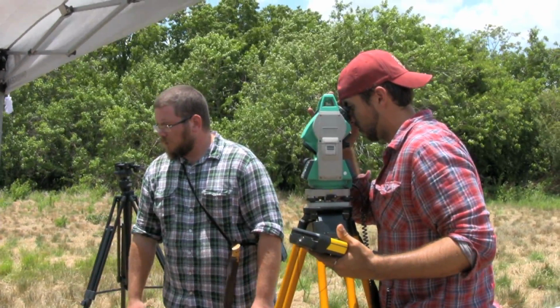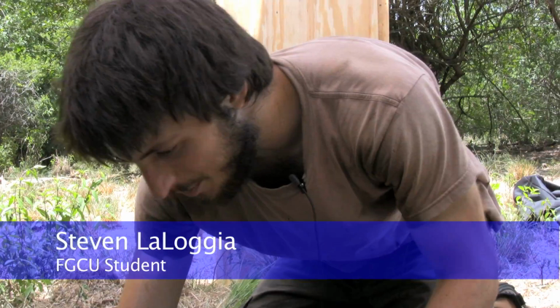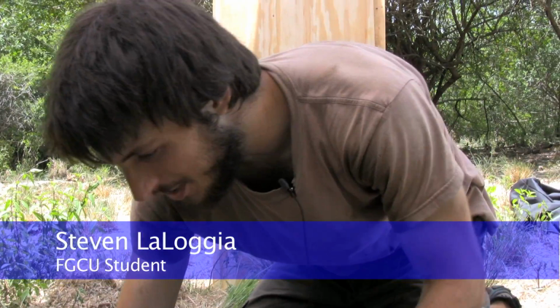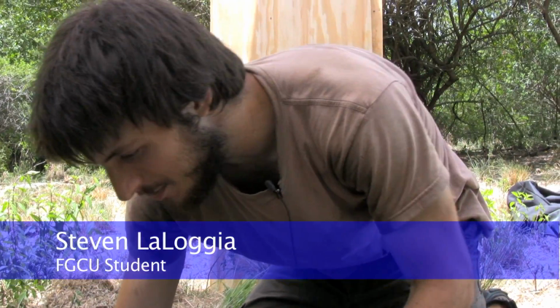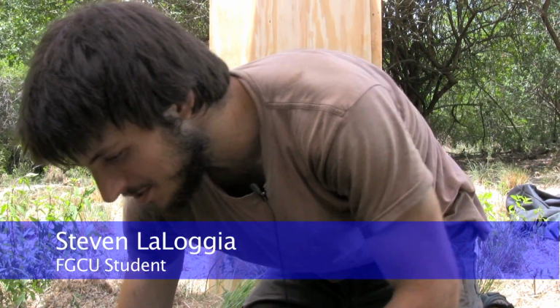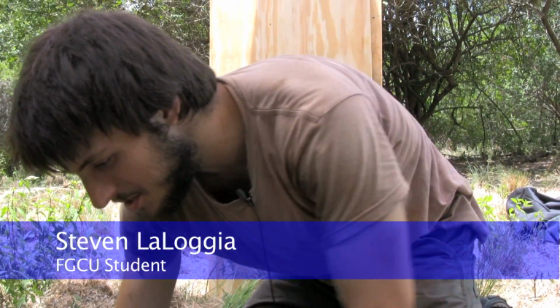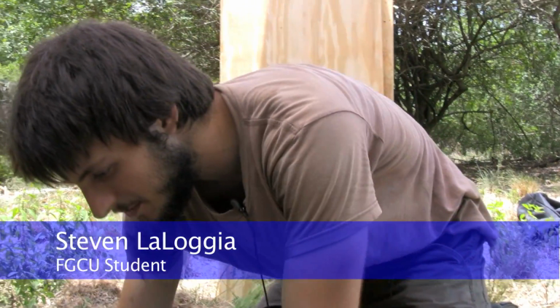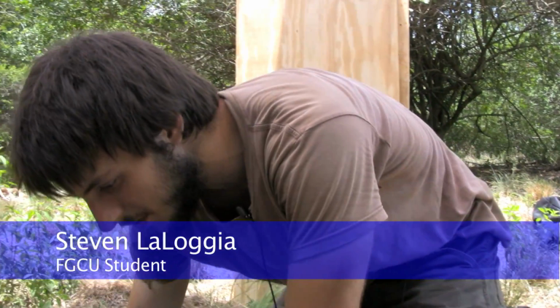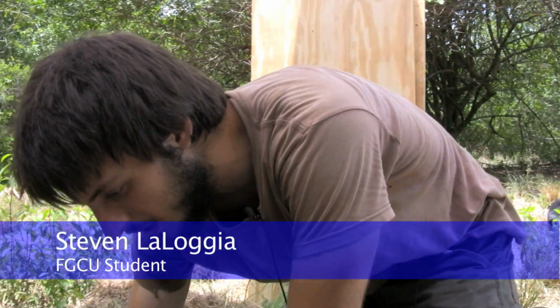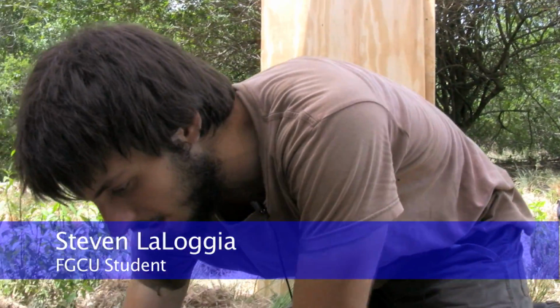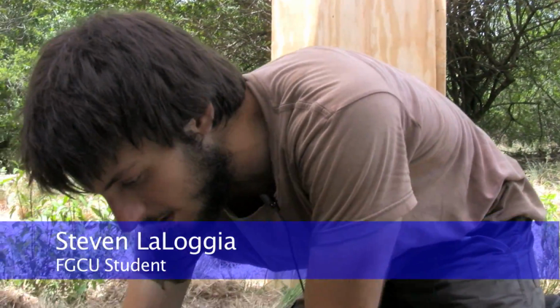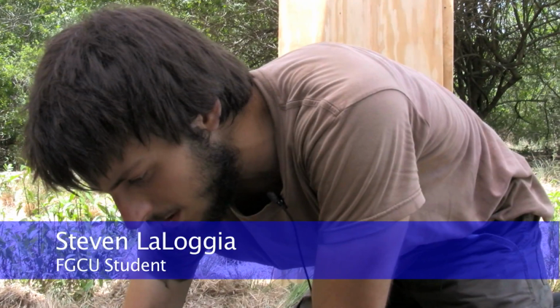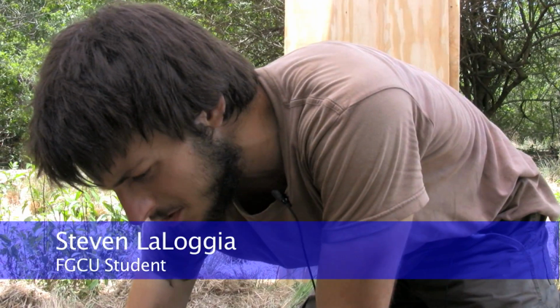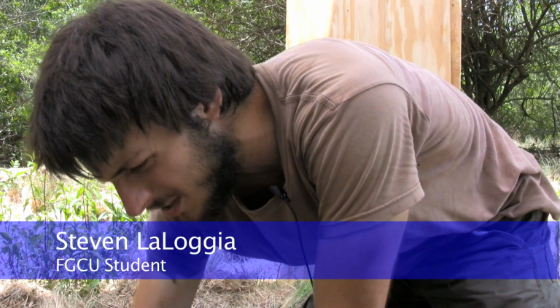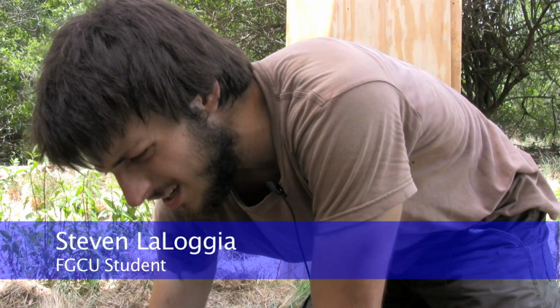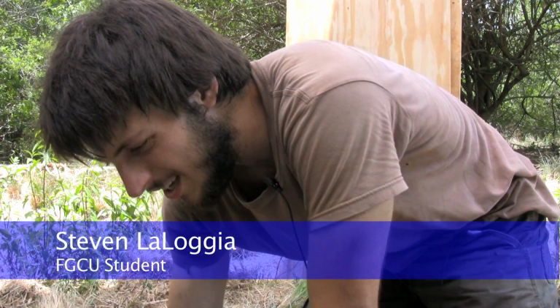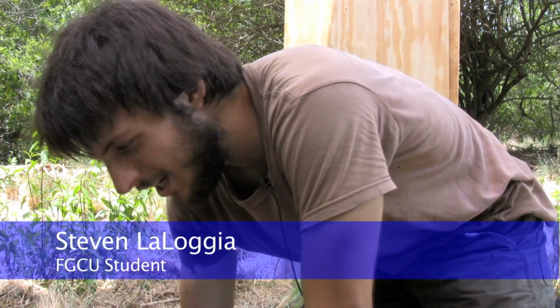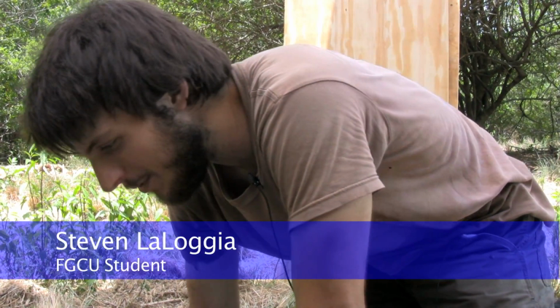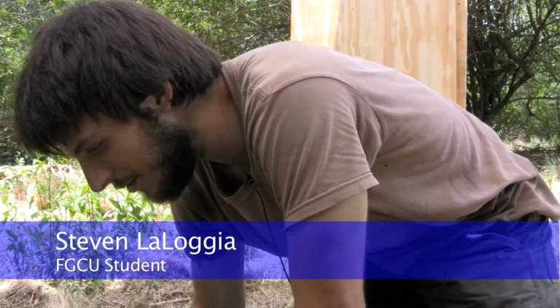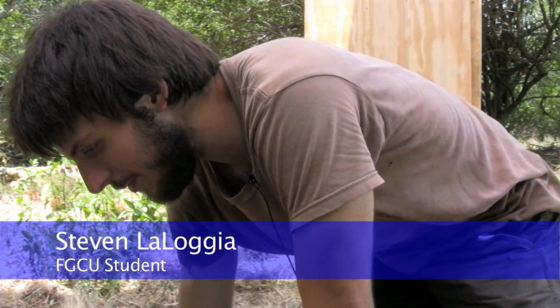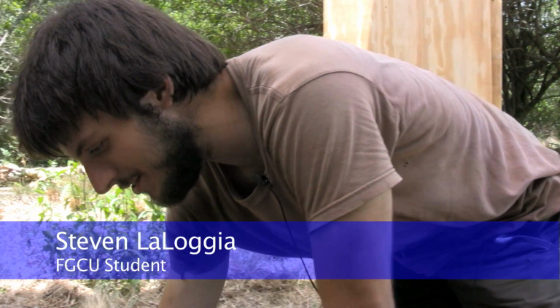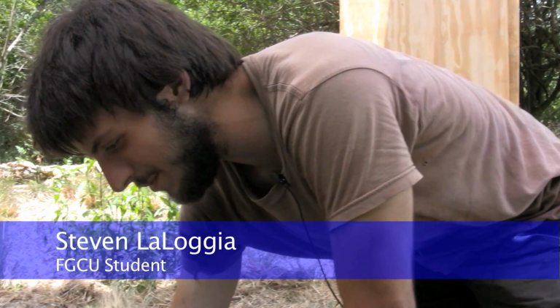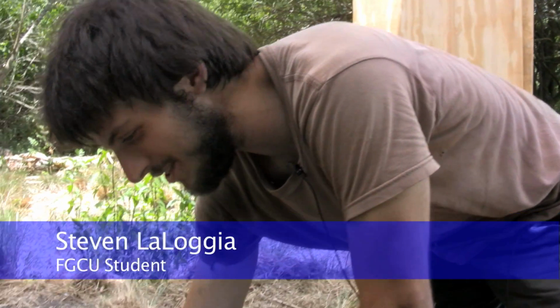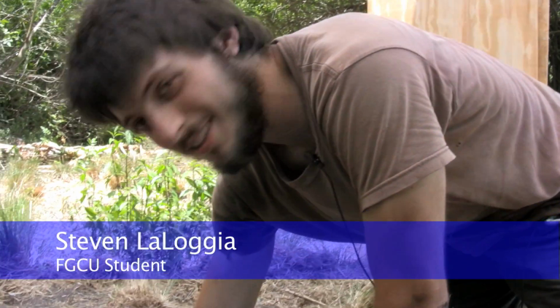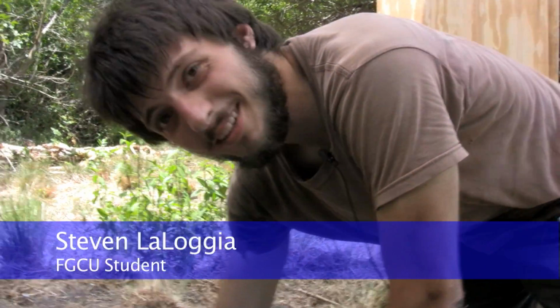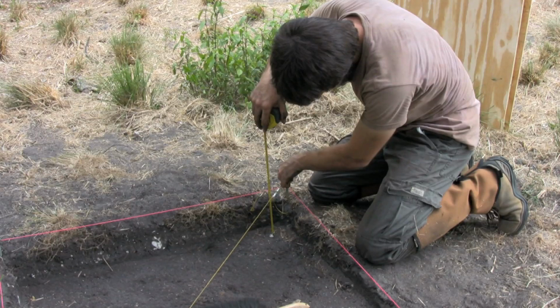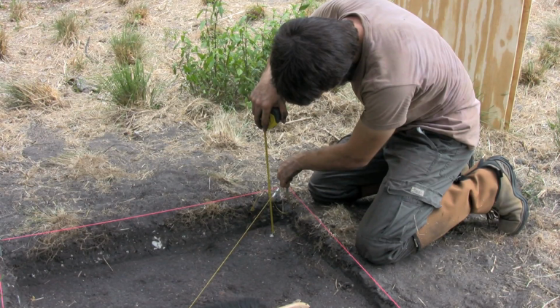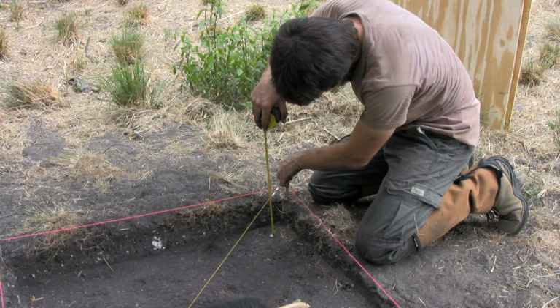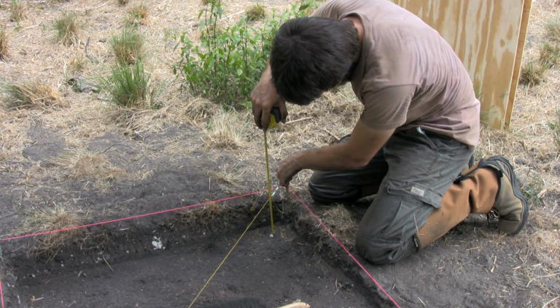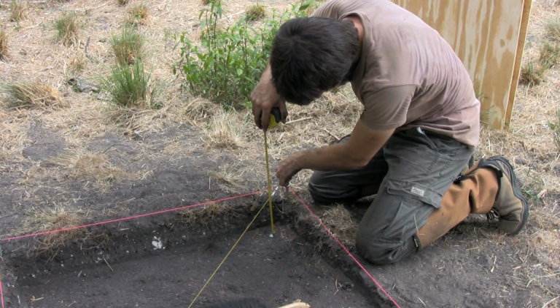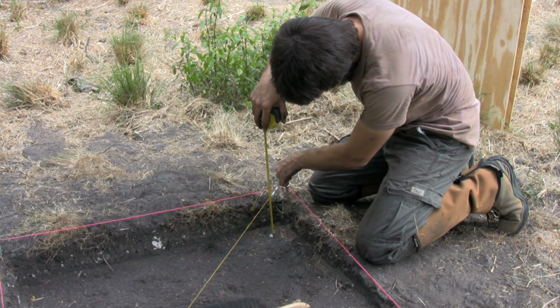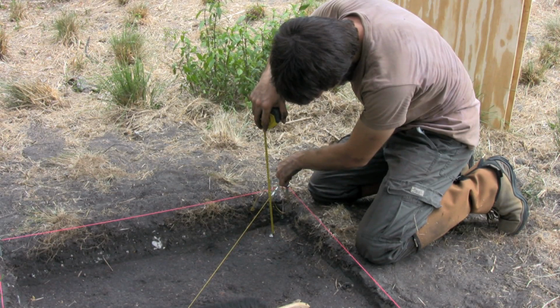My name is Steven Laloja, I'm an Anthropology major. This is Unit F.